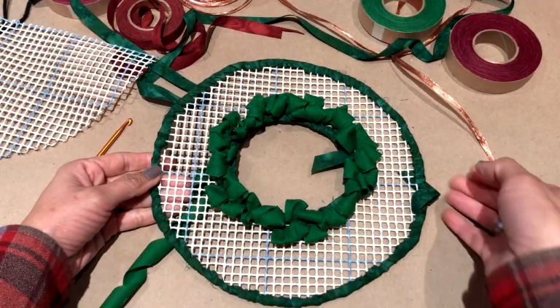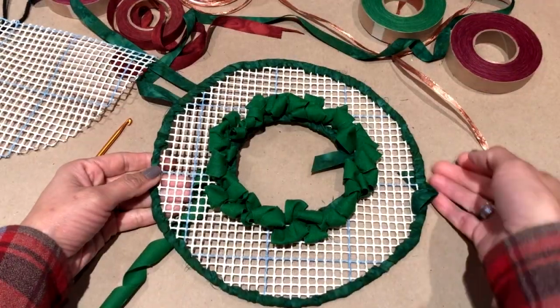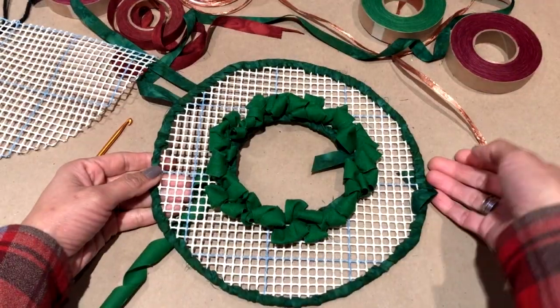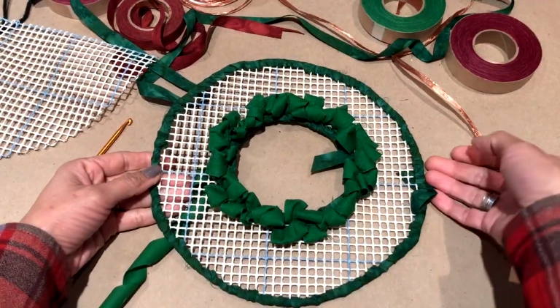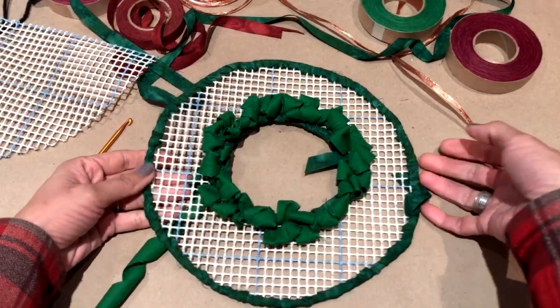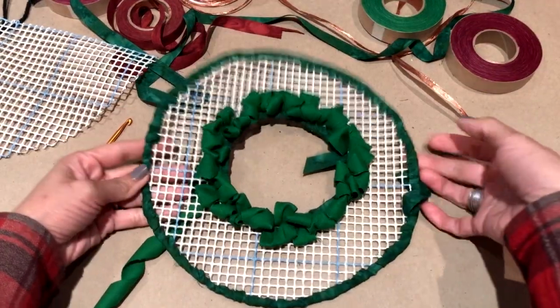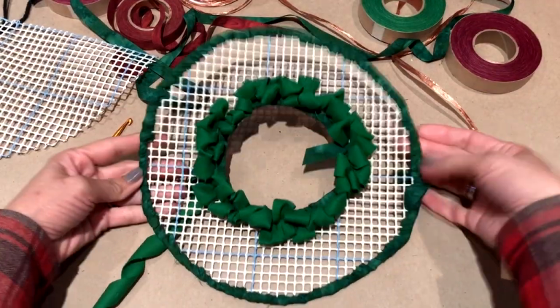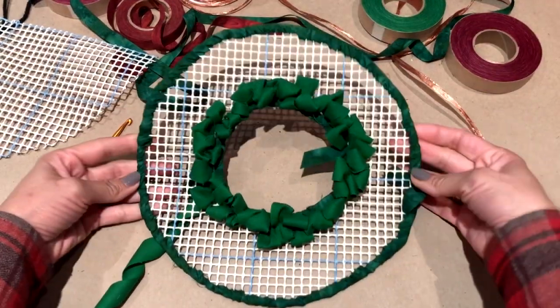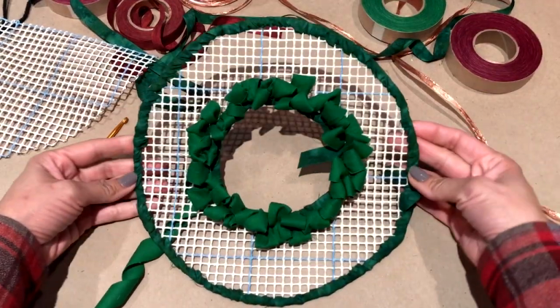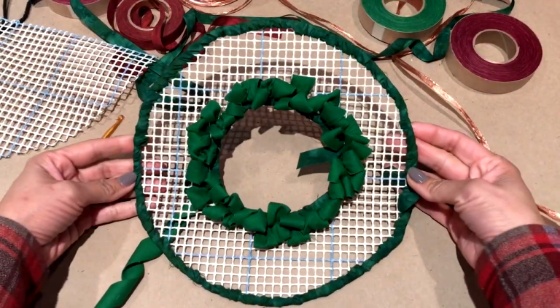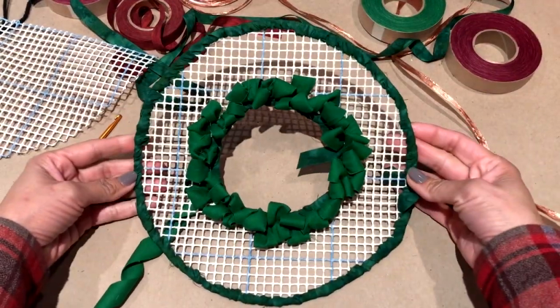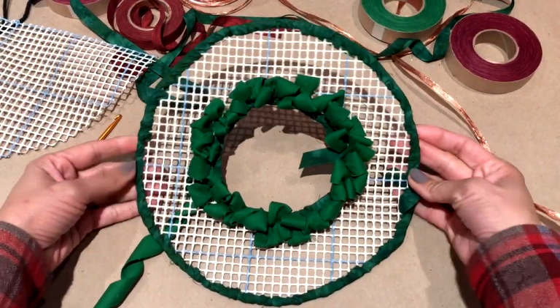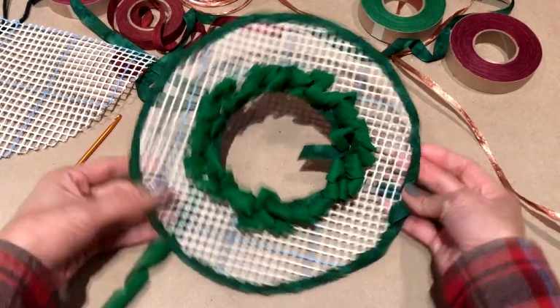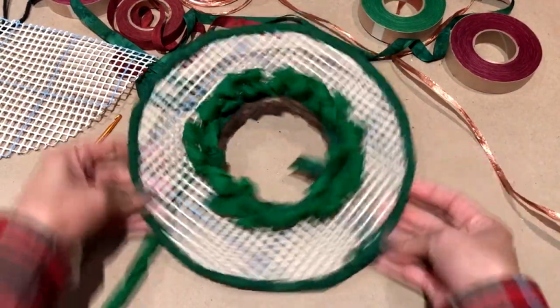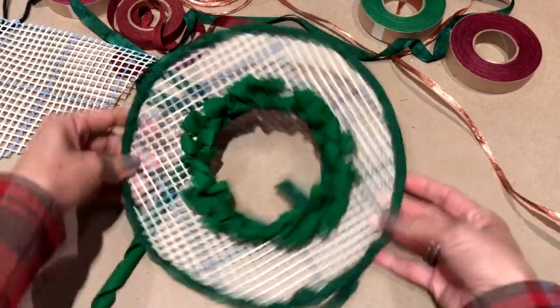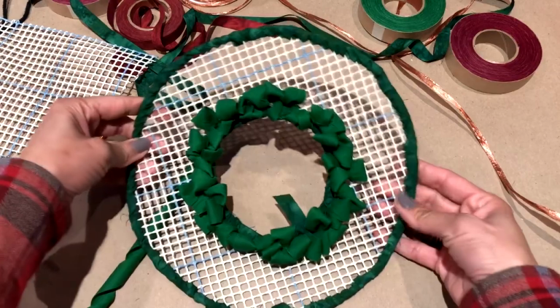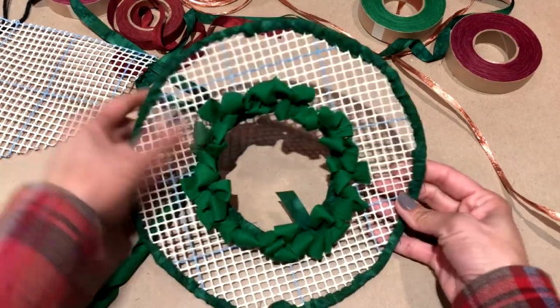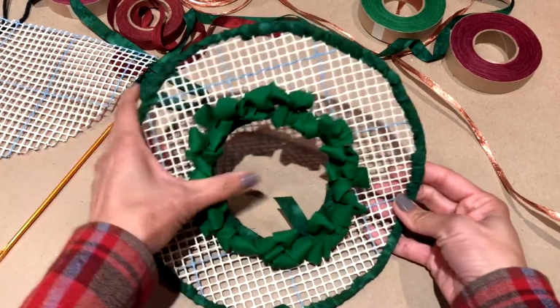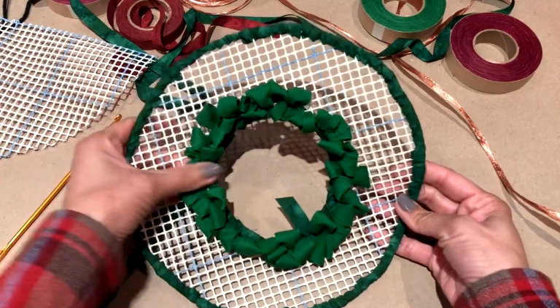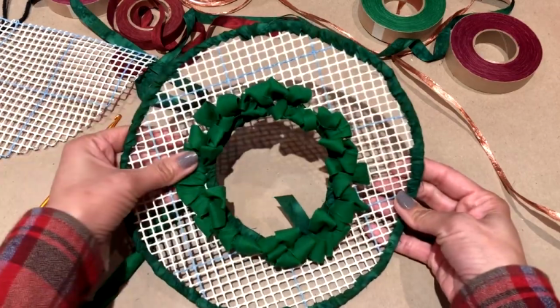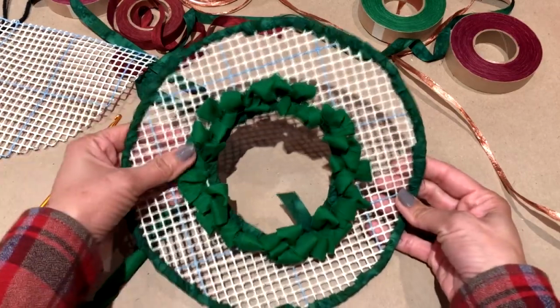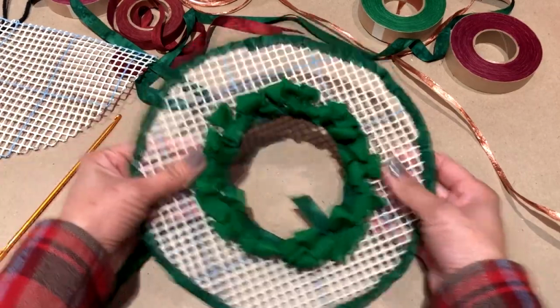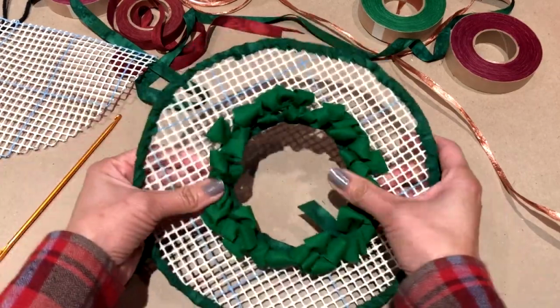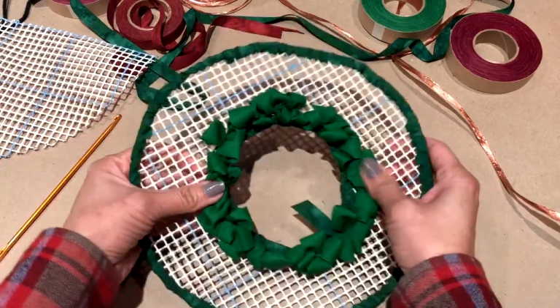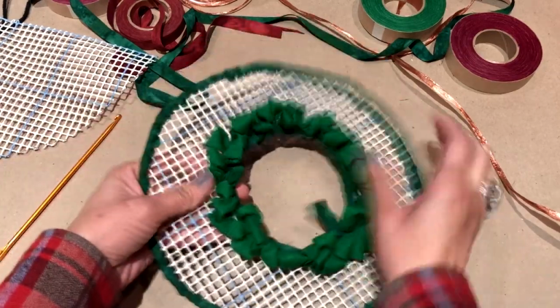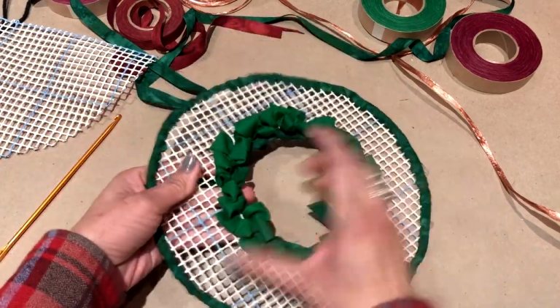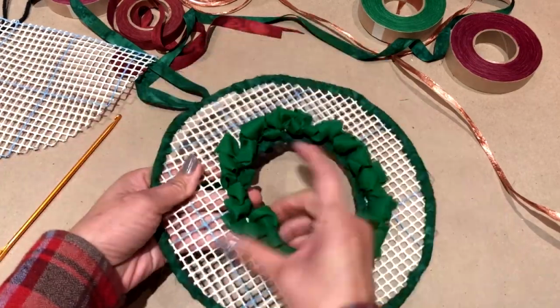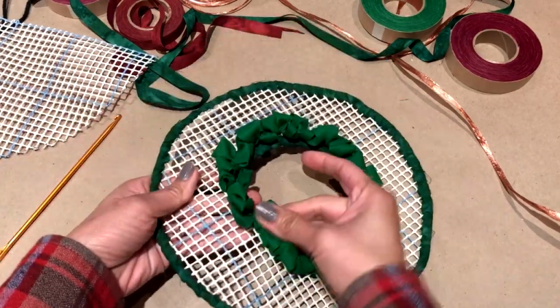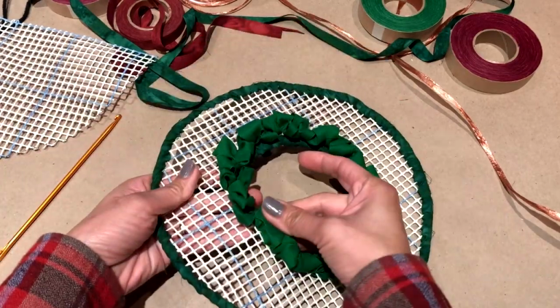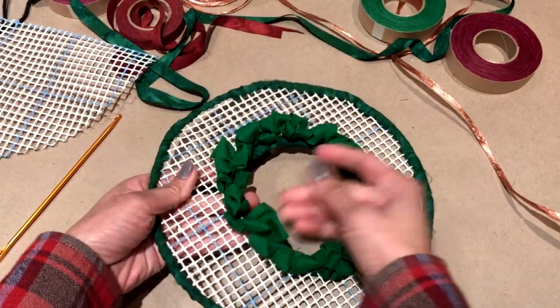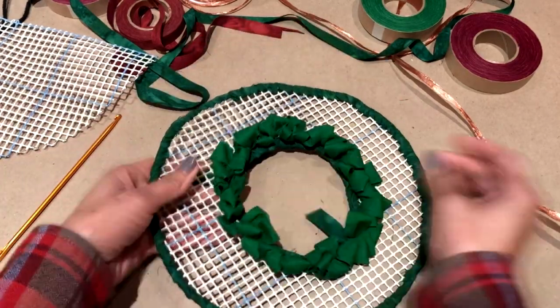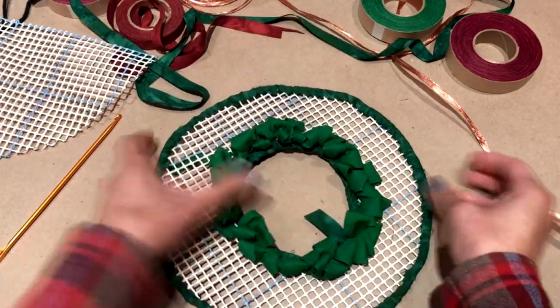This is what it looks like when you've completed one row around the center, and then you just go around two more times.